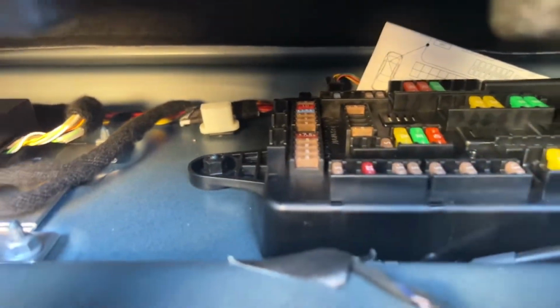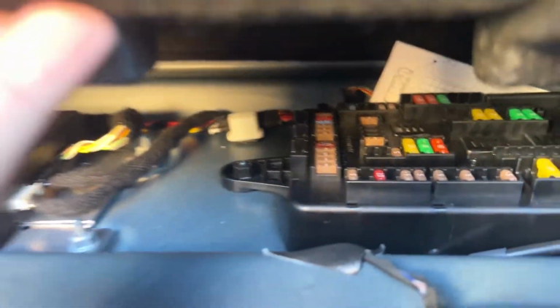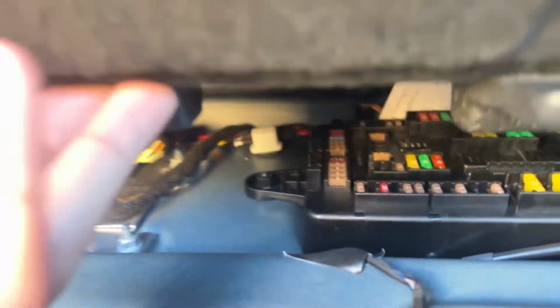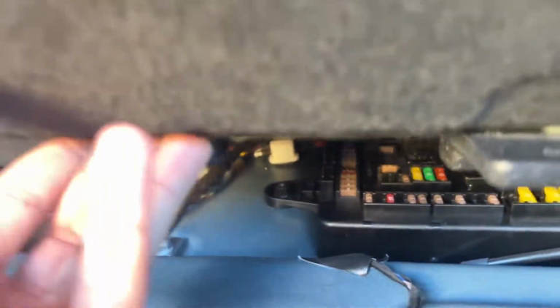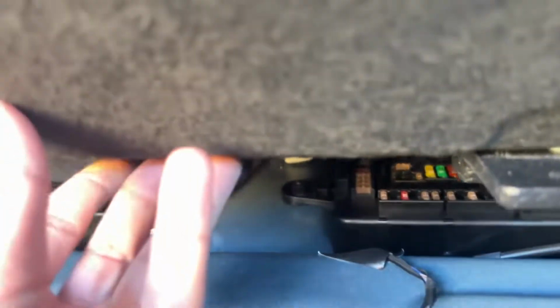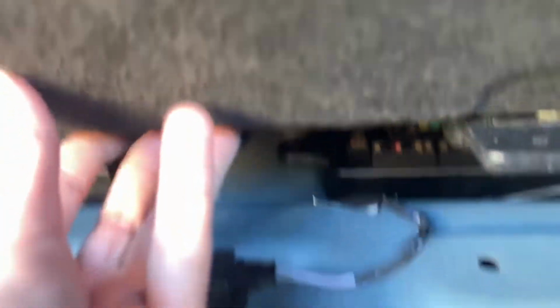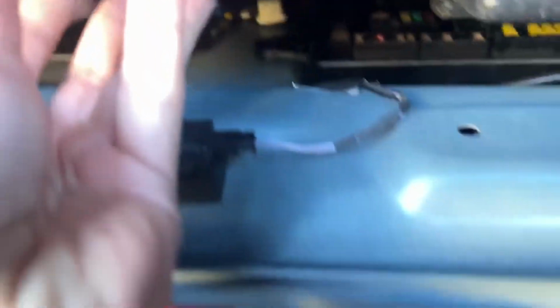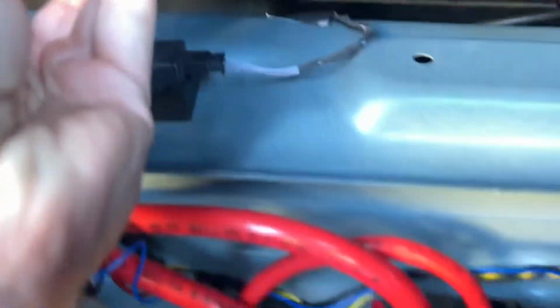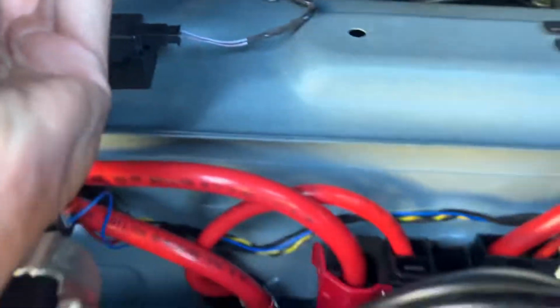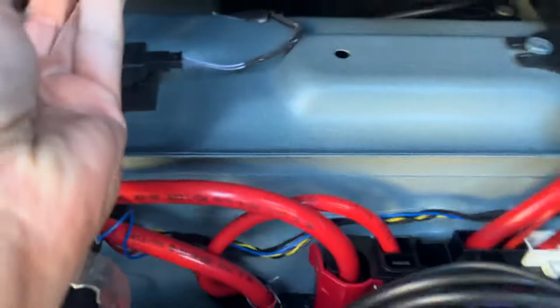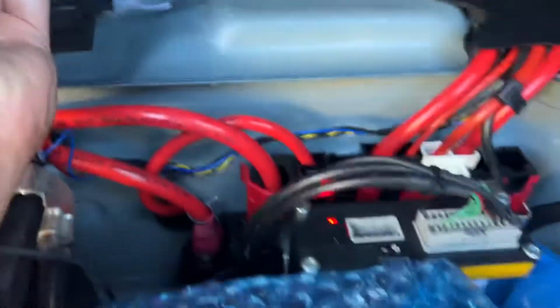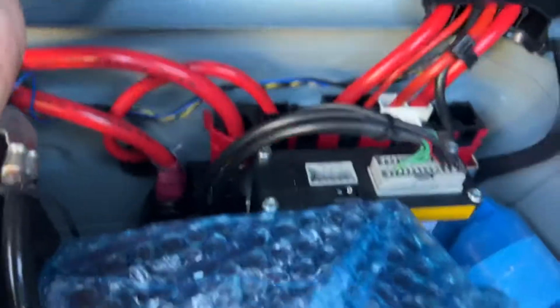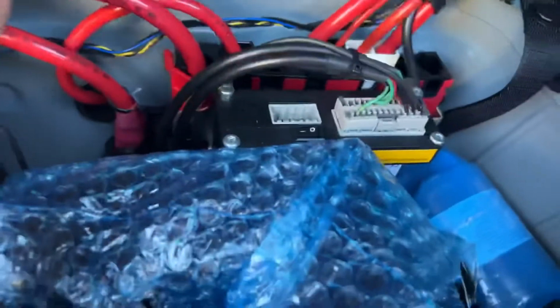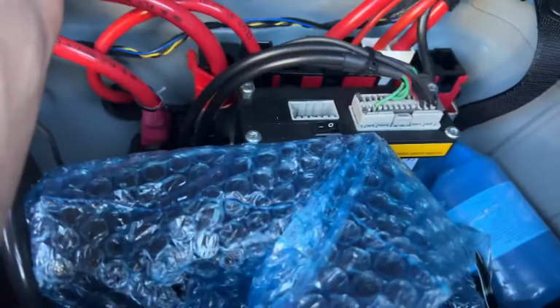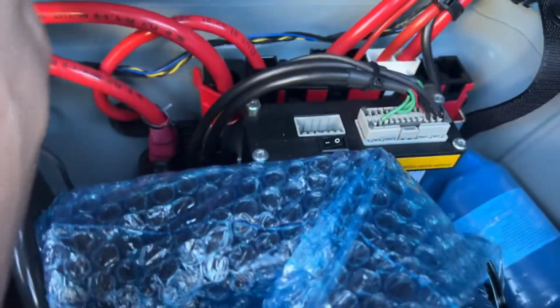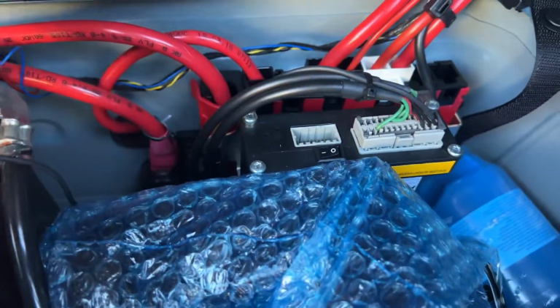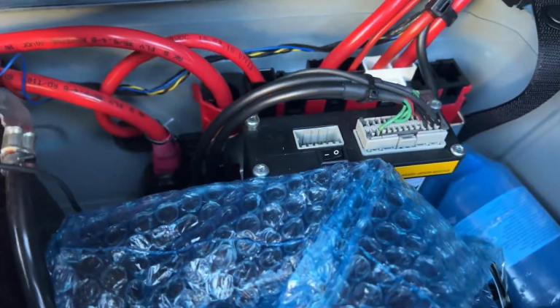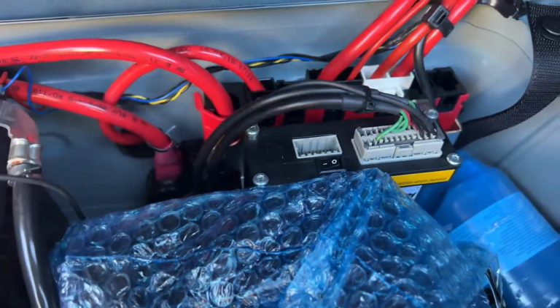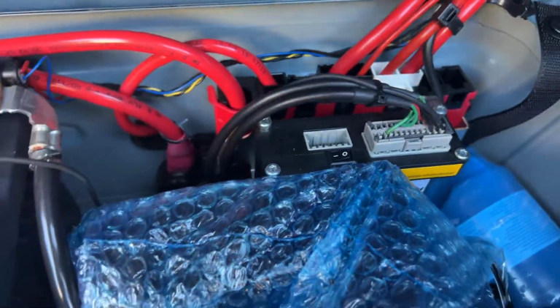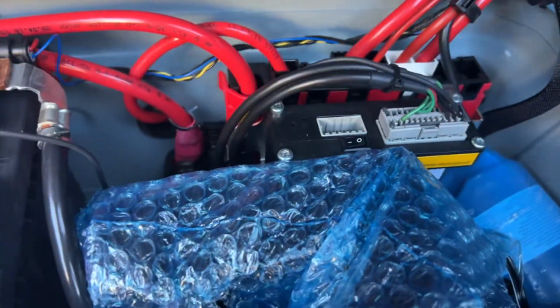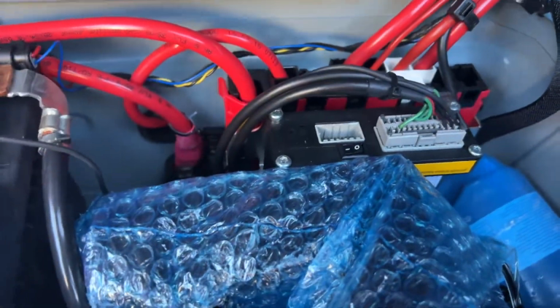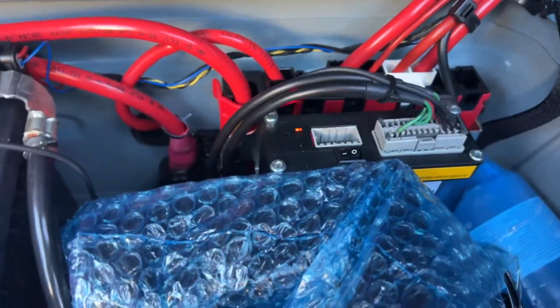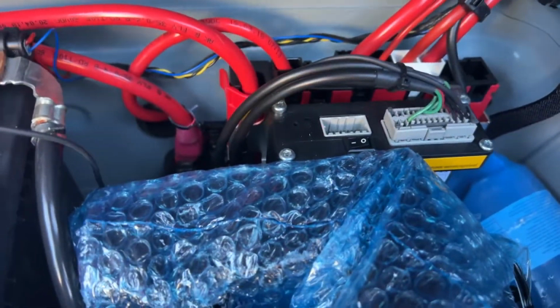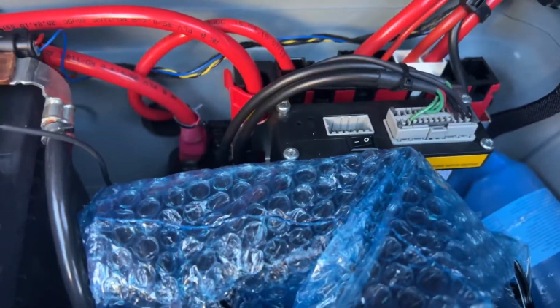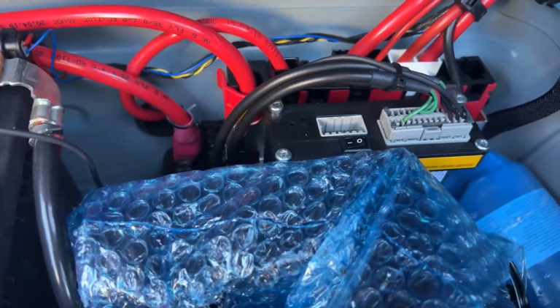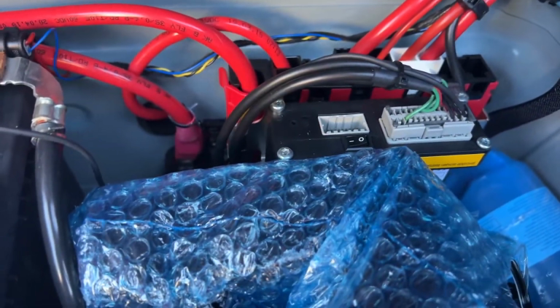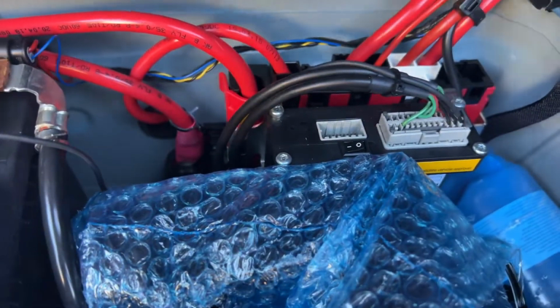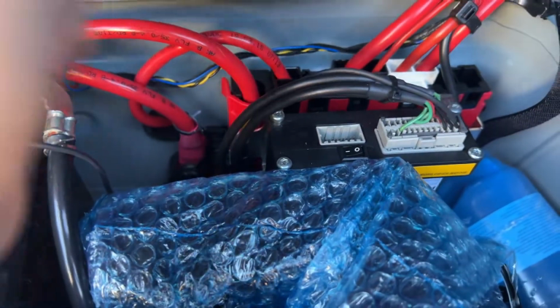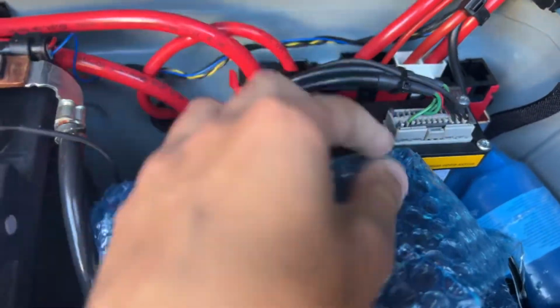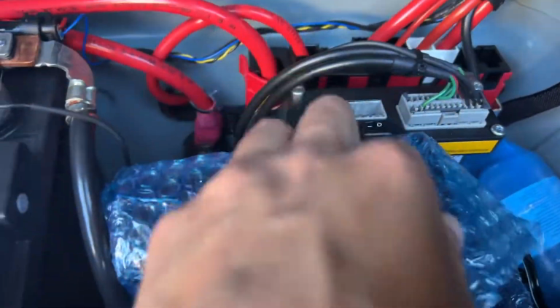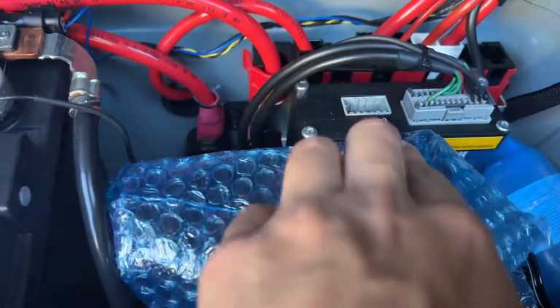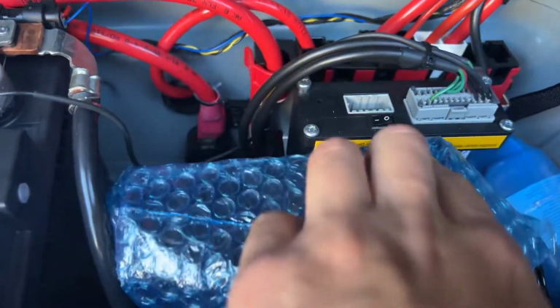So I popped it out, I saw that the fuse was blown, and I replaced it. Then we had power to the module.